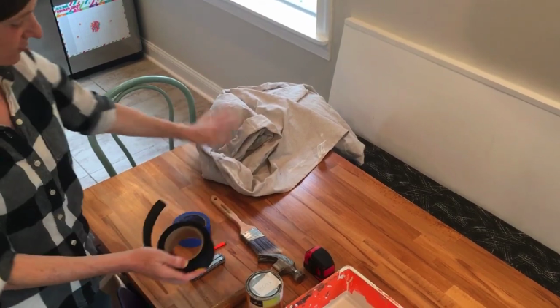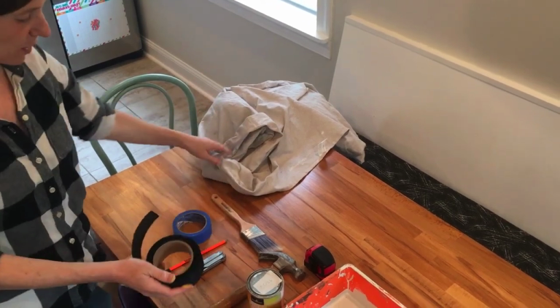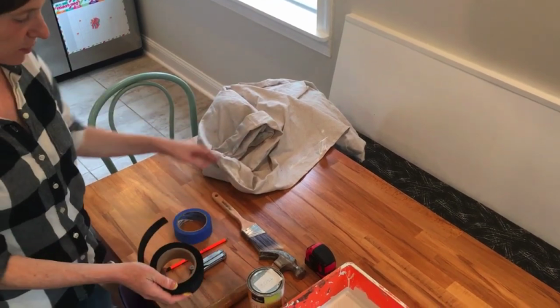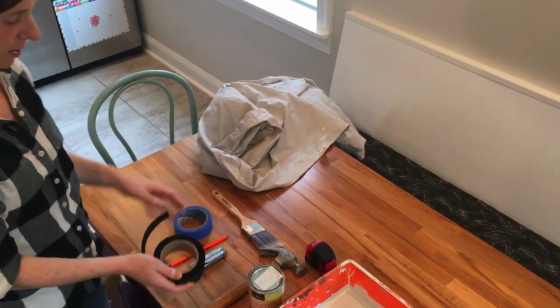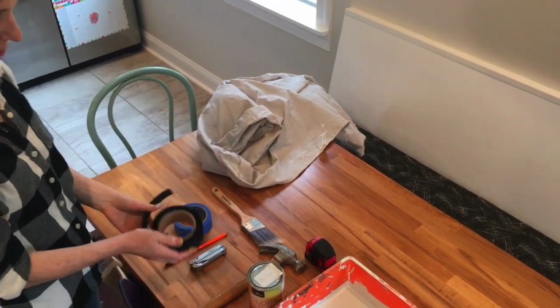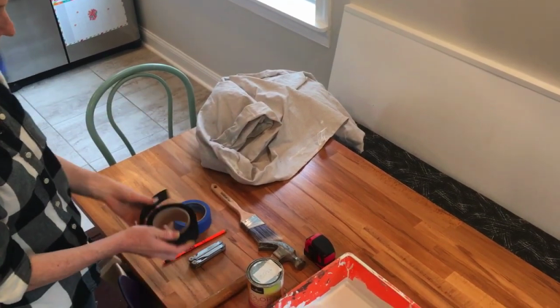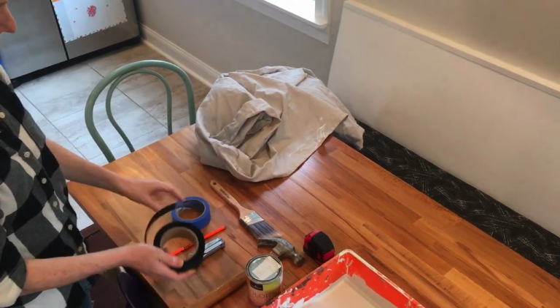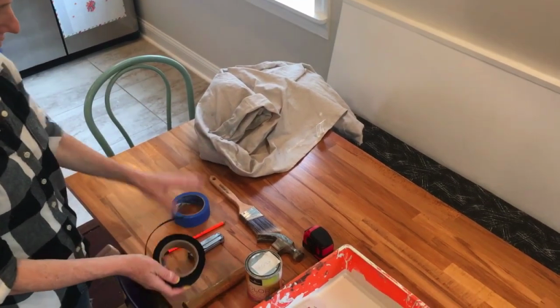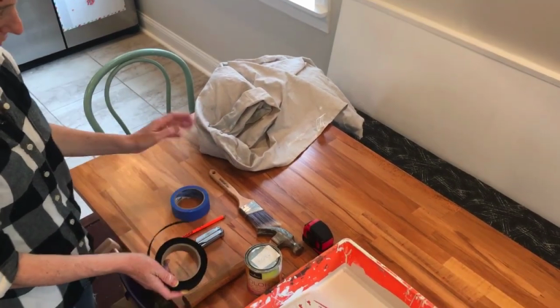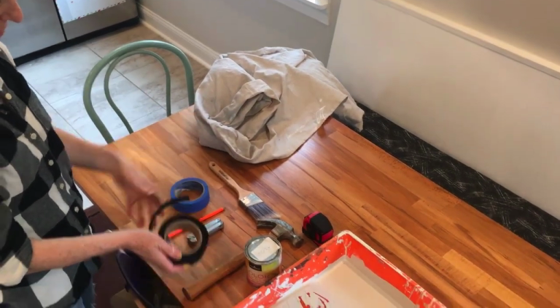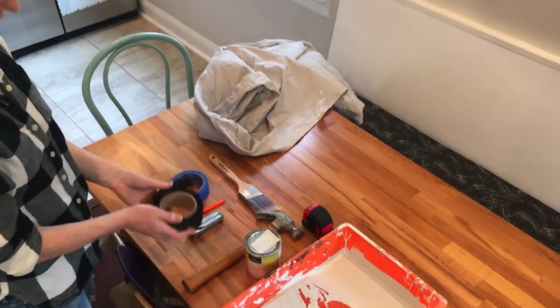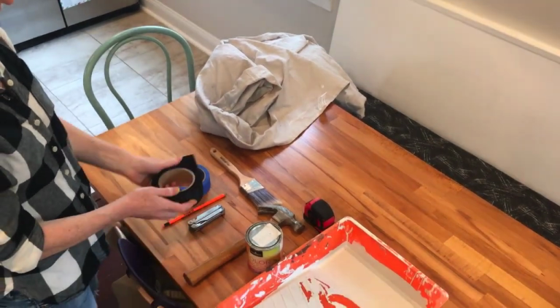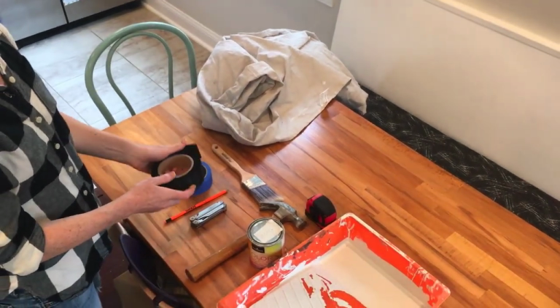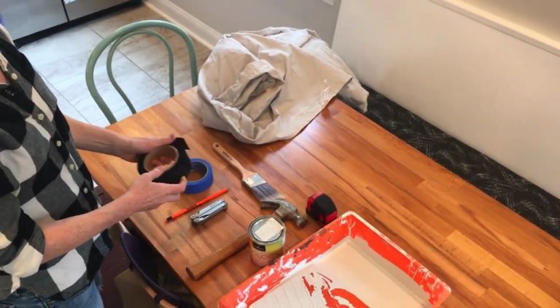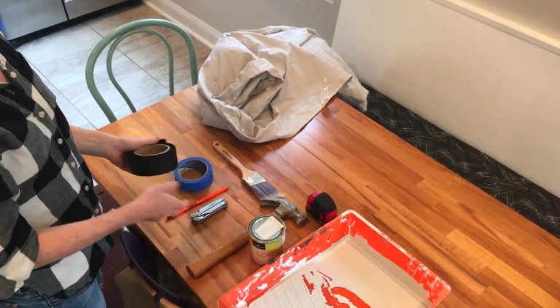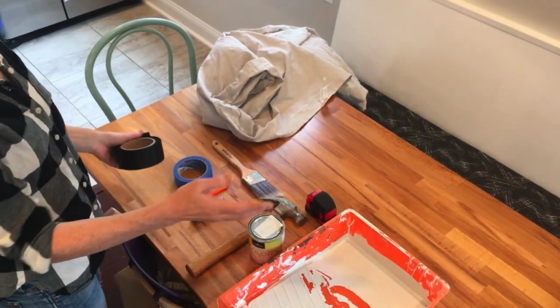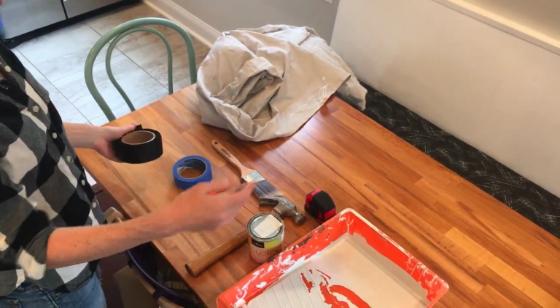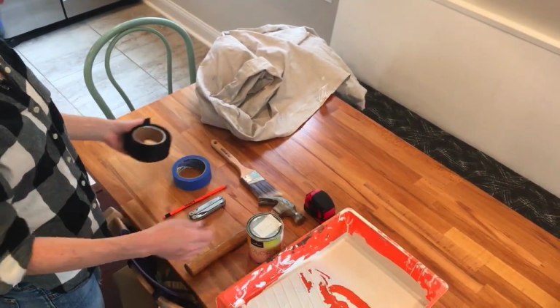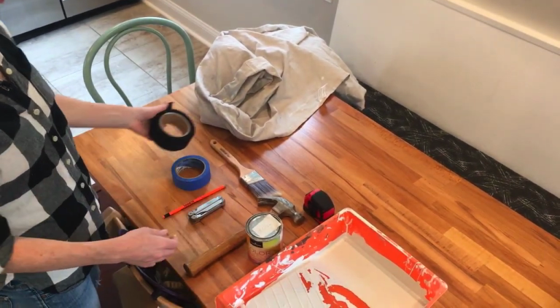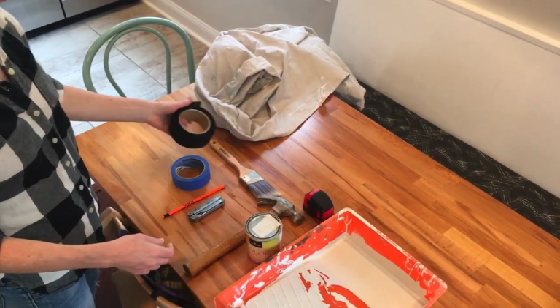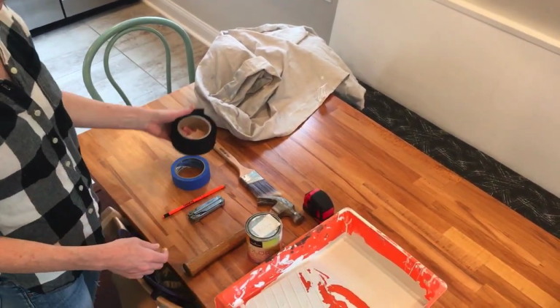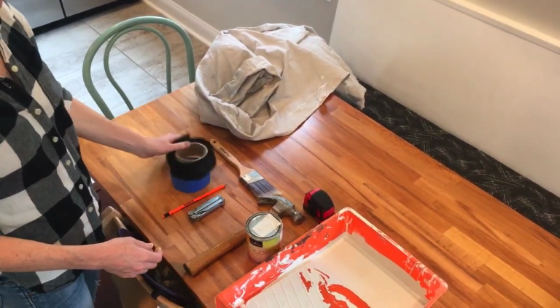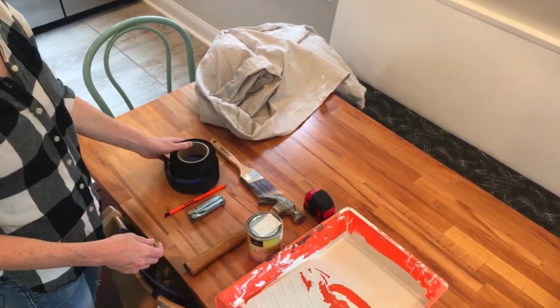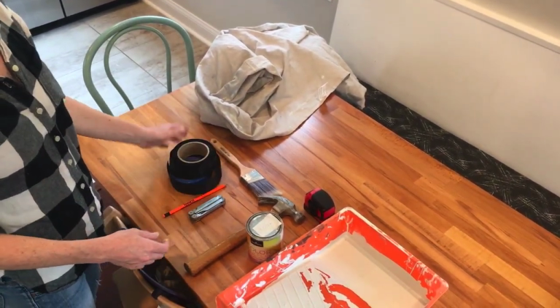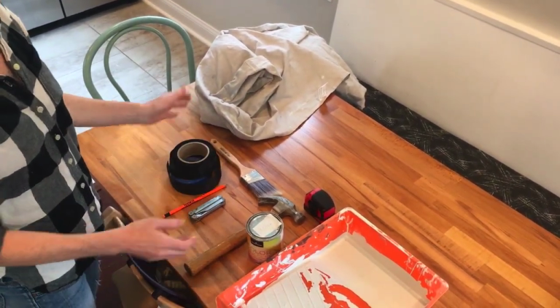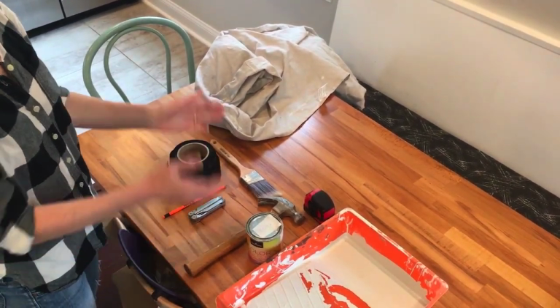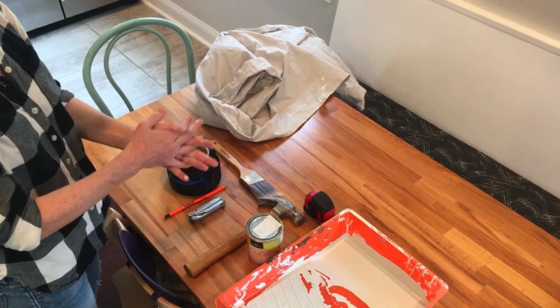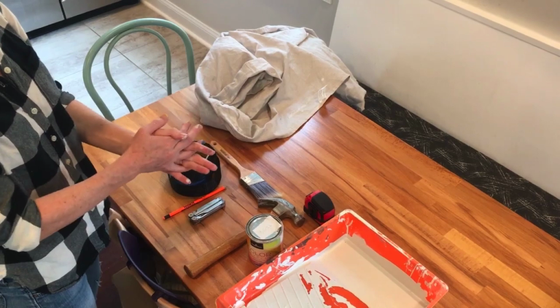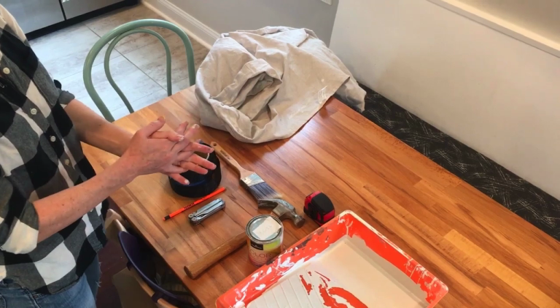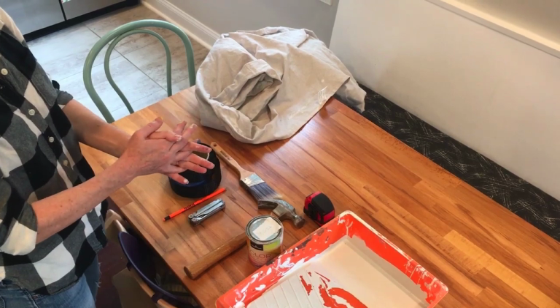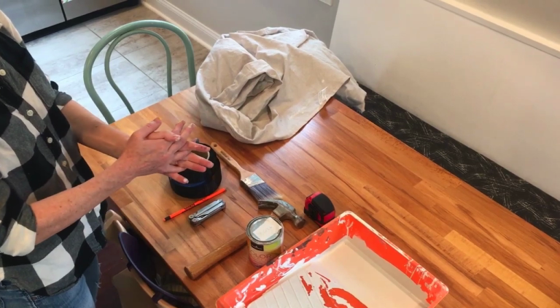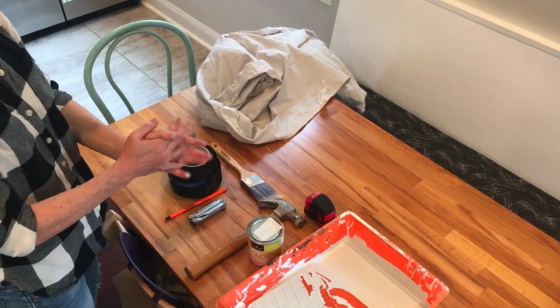I also have a drop cloth, some painters tape, and a roller. Let's go ahead and see how this turns out.